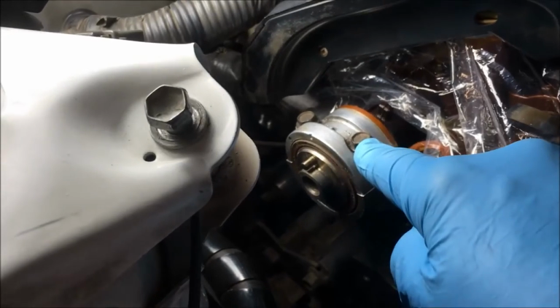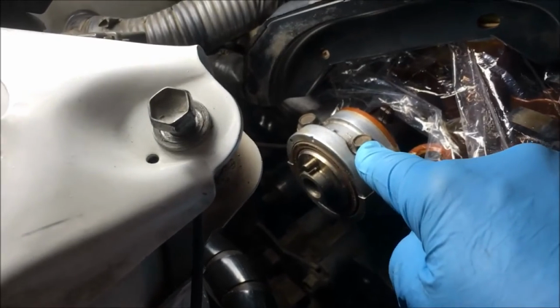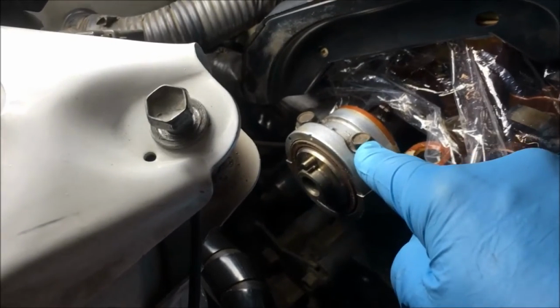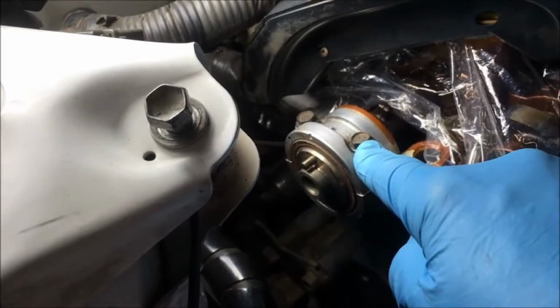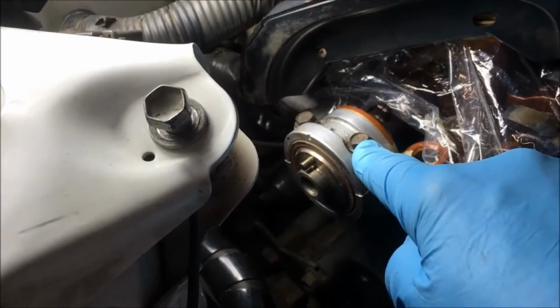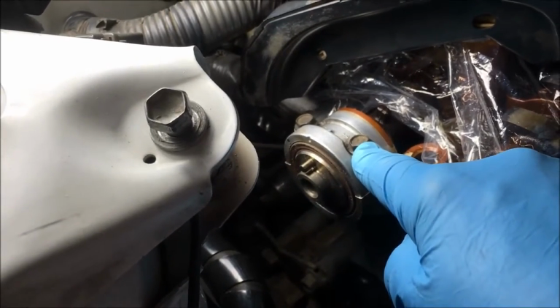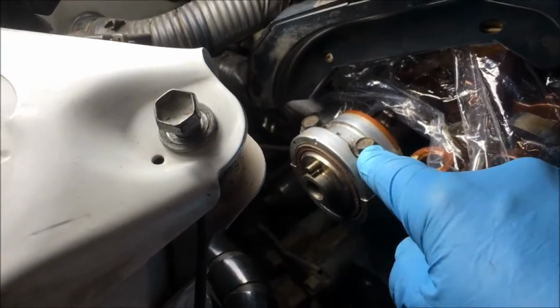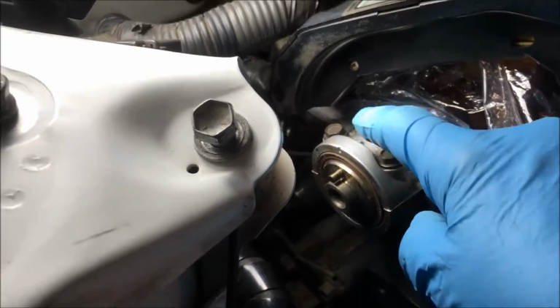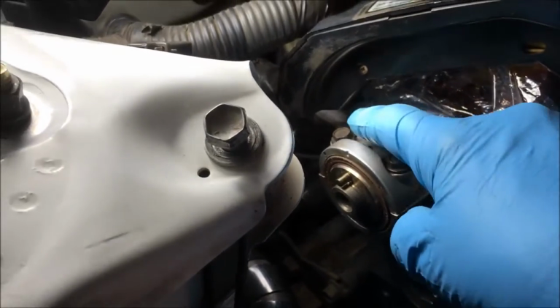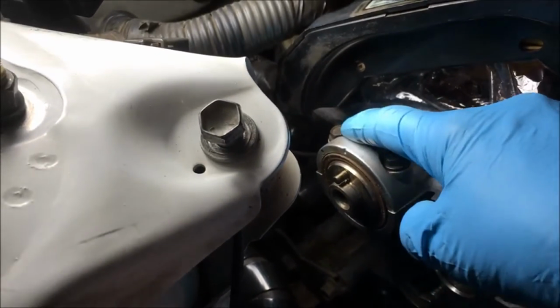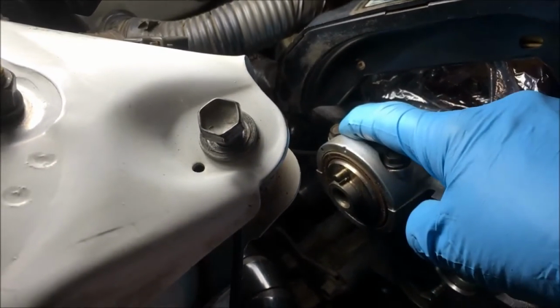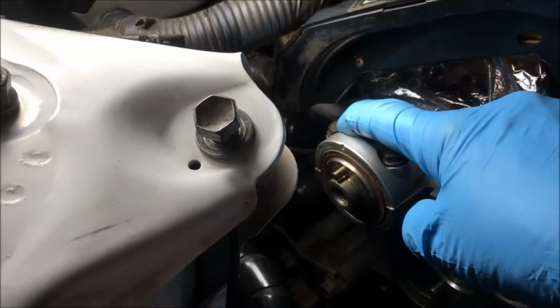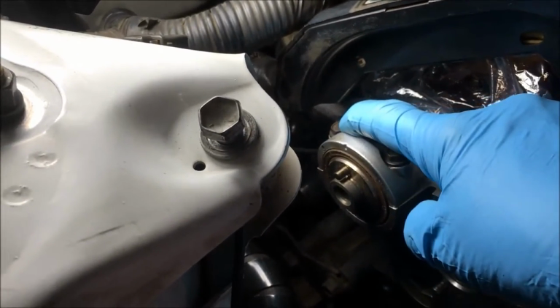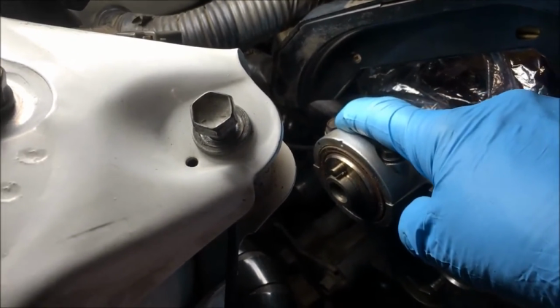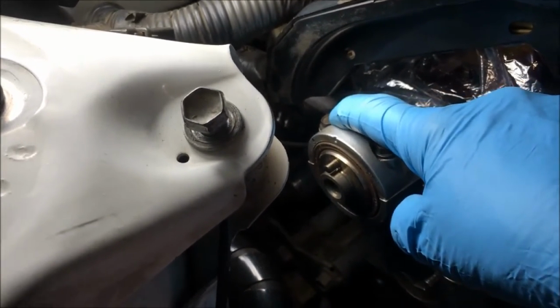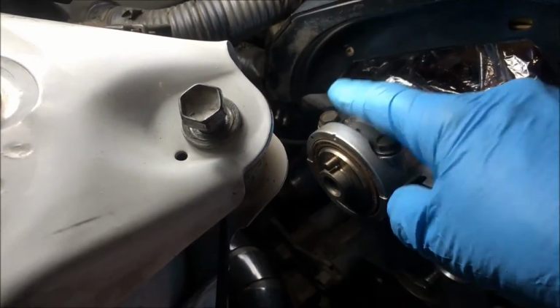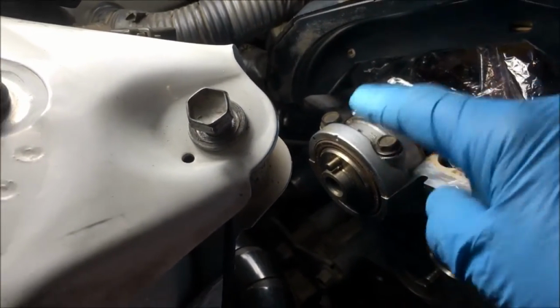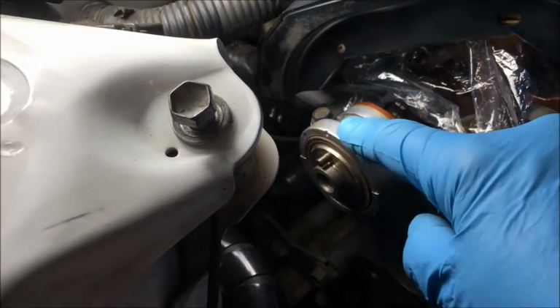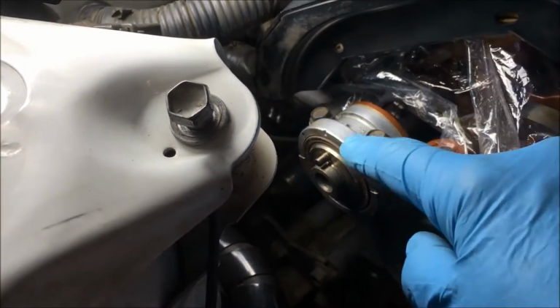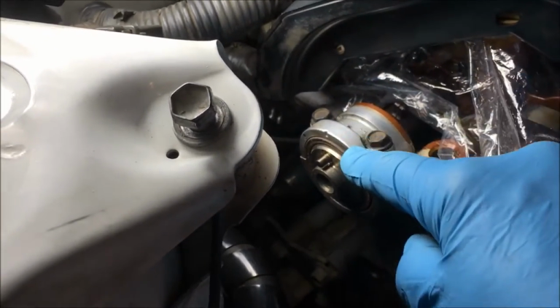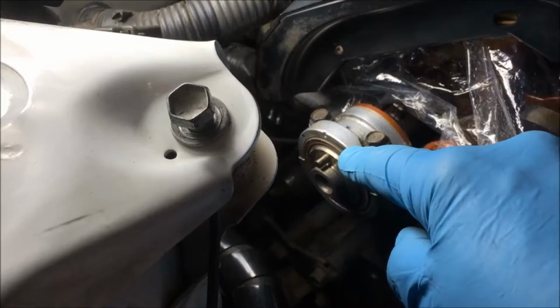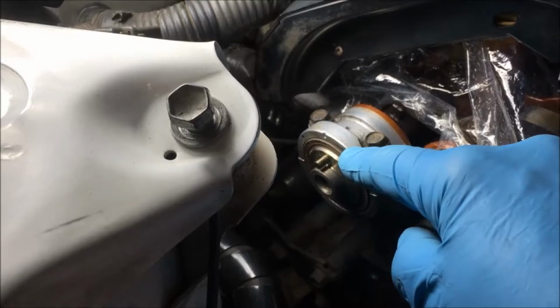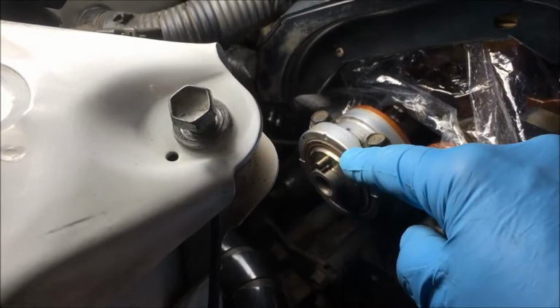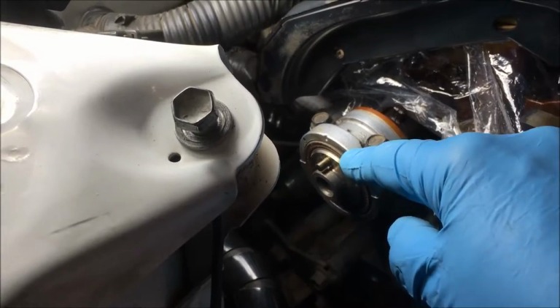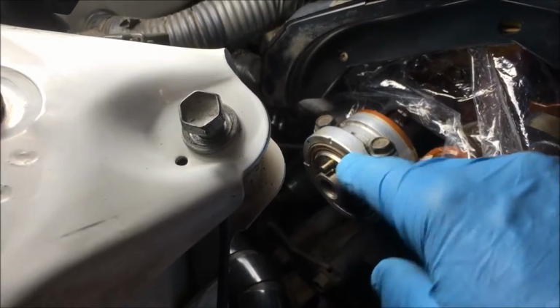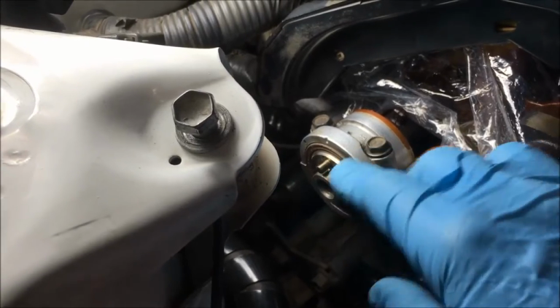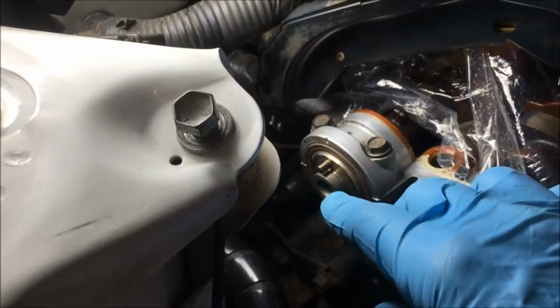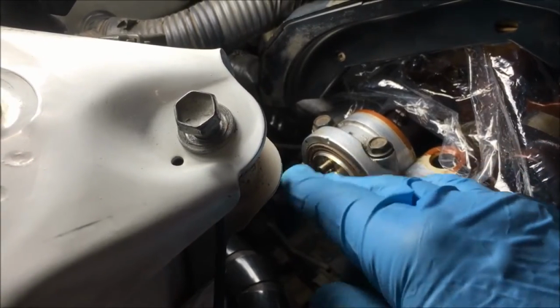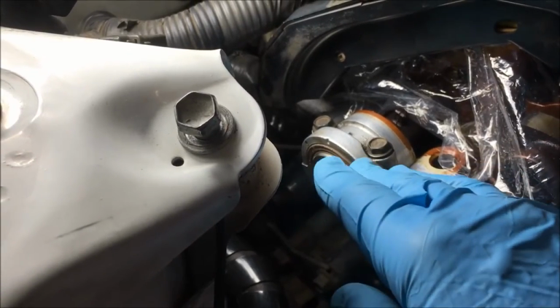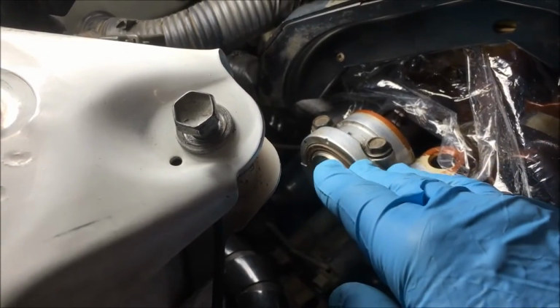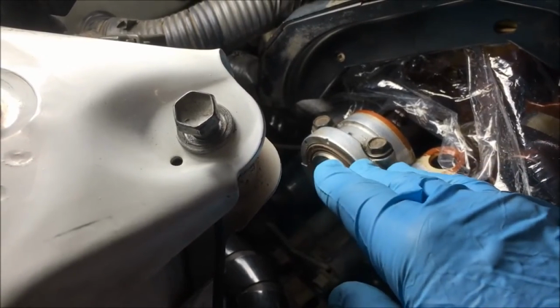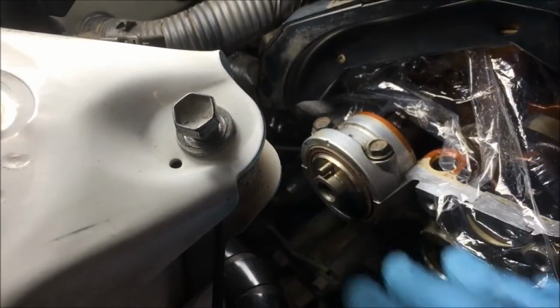You simply remove these two 10 millimeter bolts, take off this bearing cap, replace the seal, and put it back in.